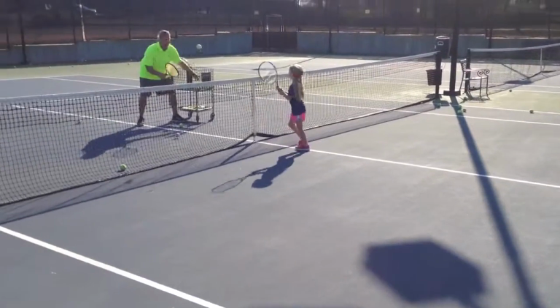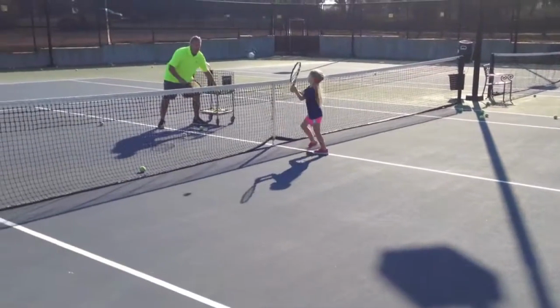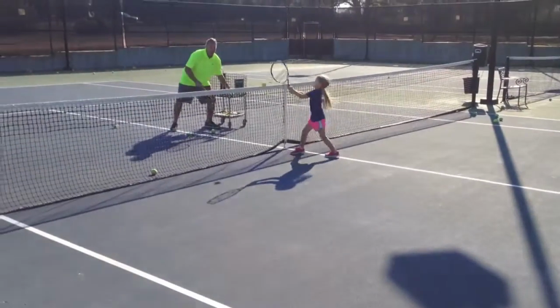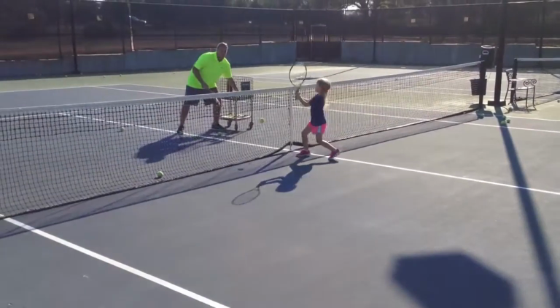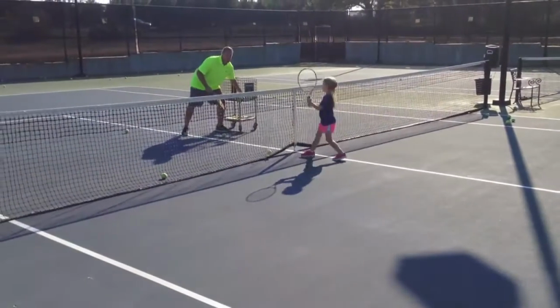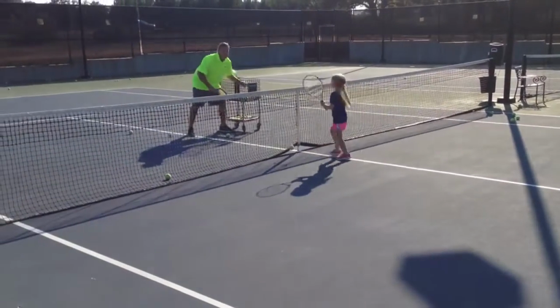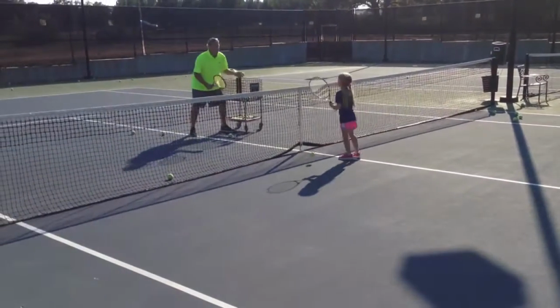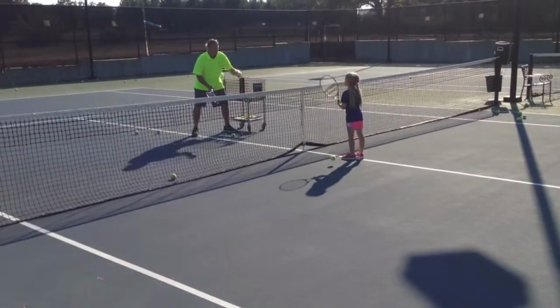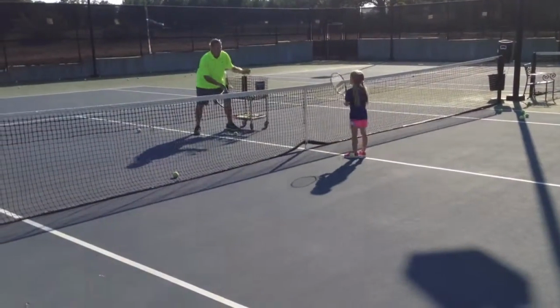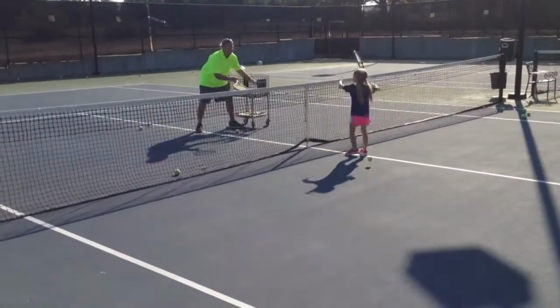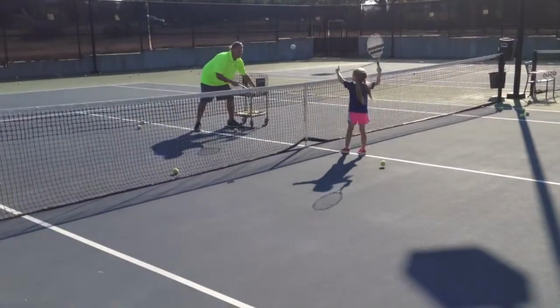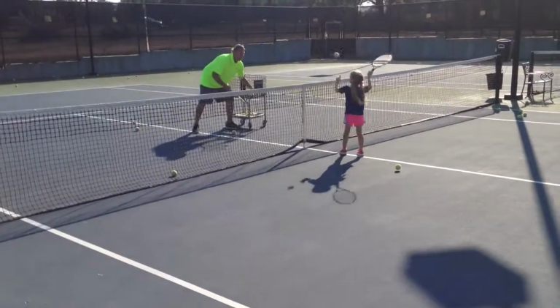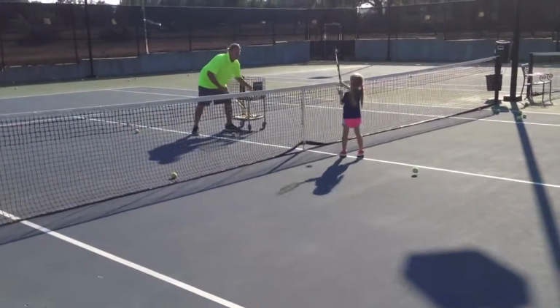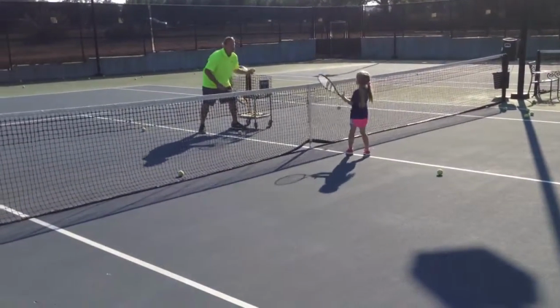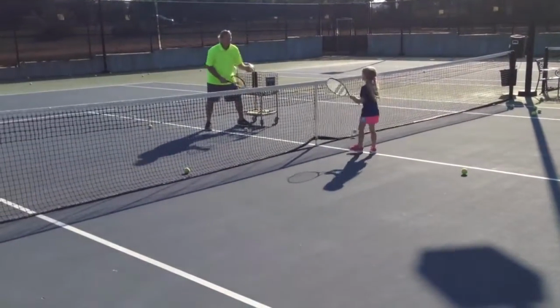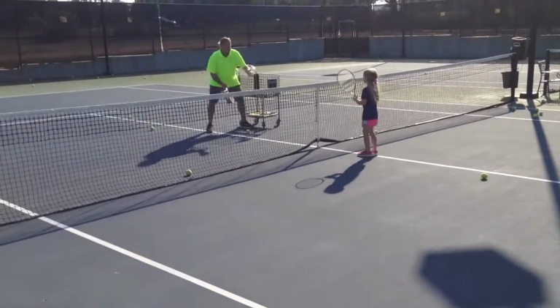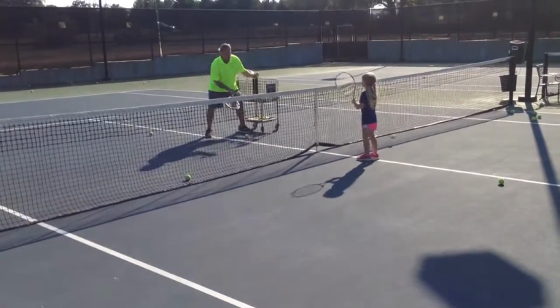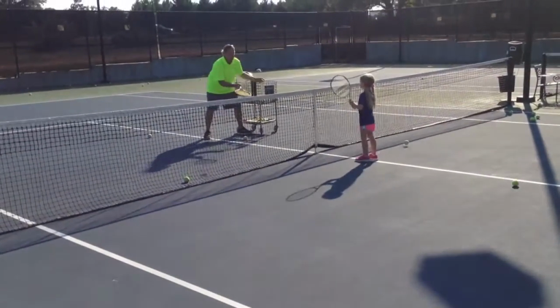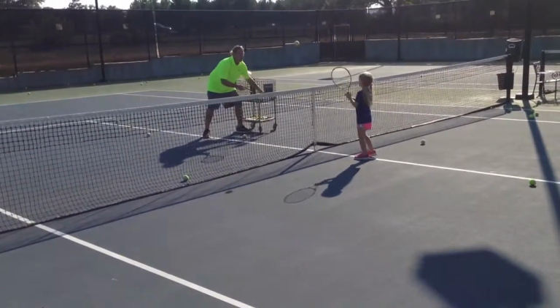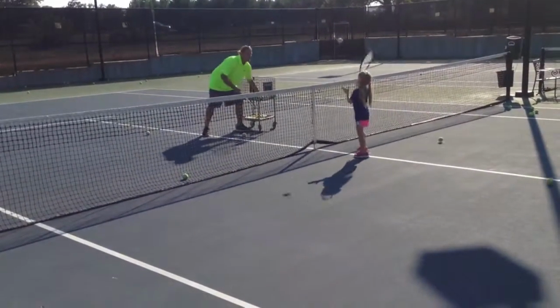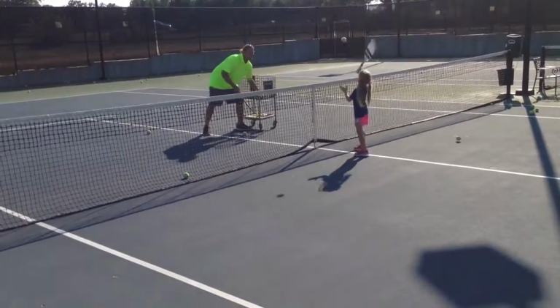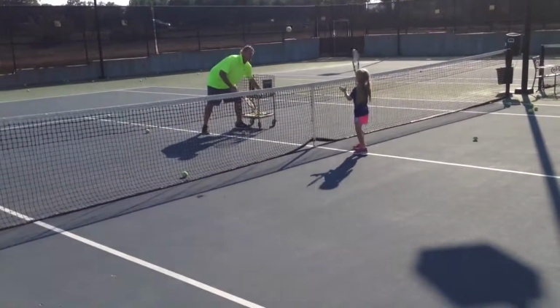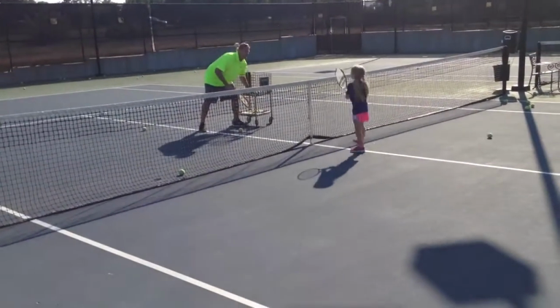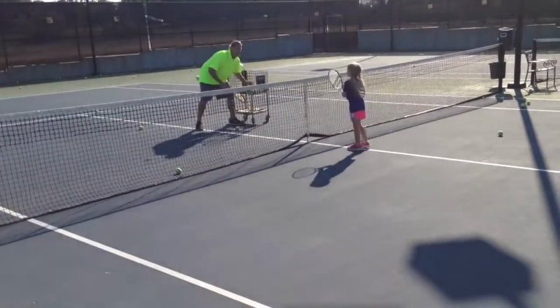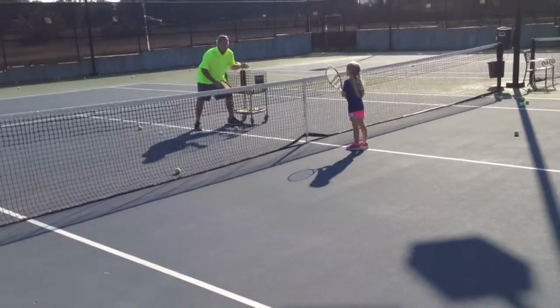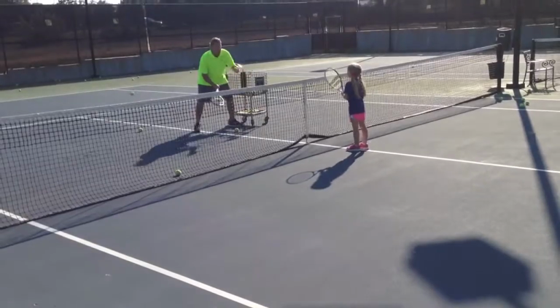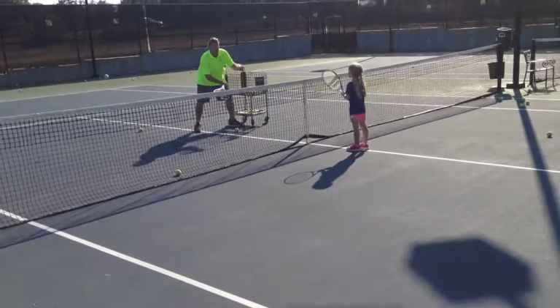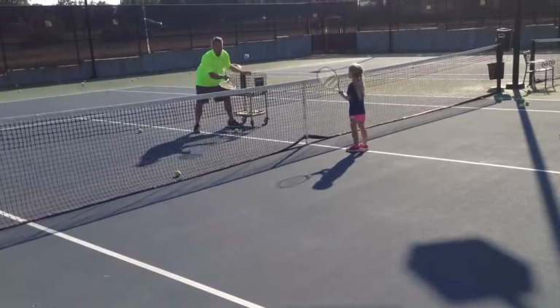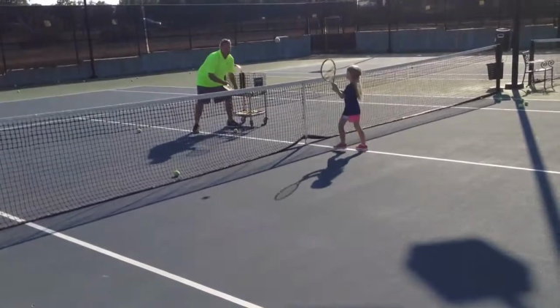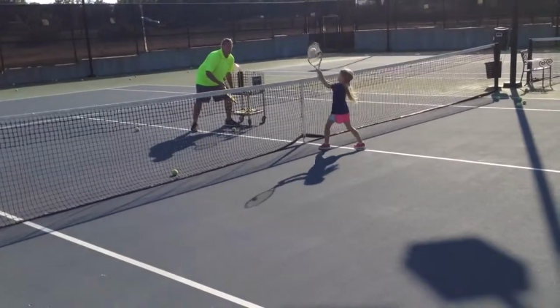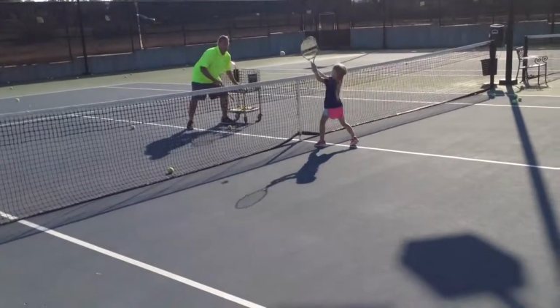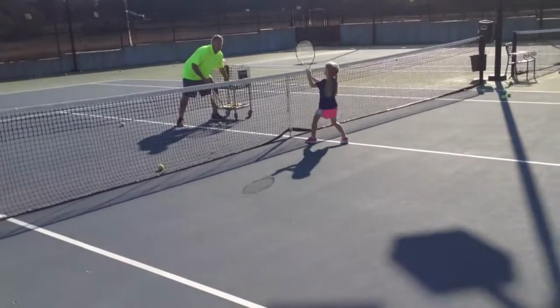Backhand volley. Good. Forehand volley. Good. Oh, yeah. Forehand volley. Good. Backhand volley. Good.